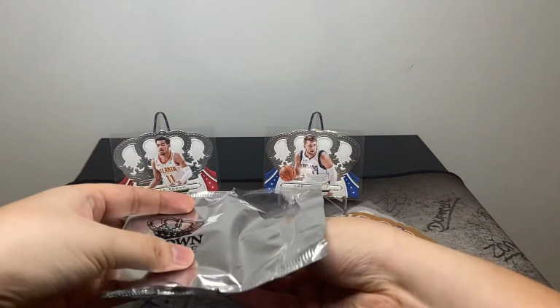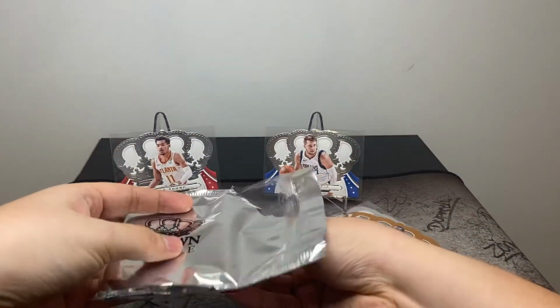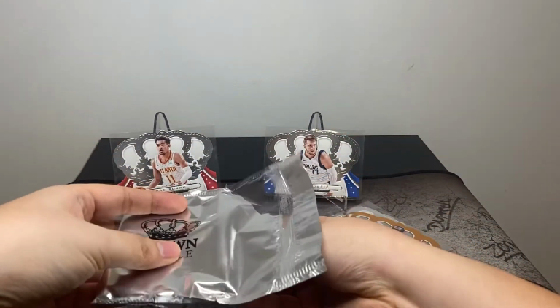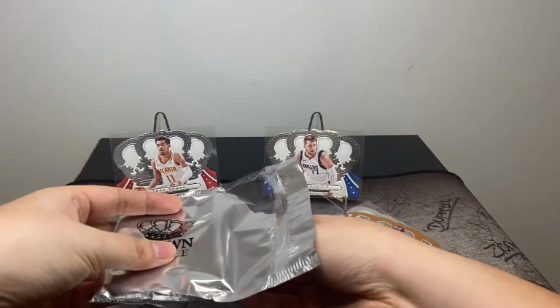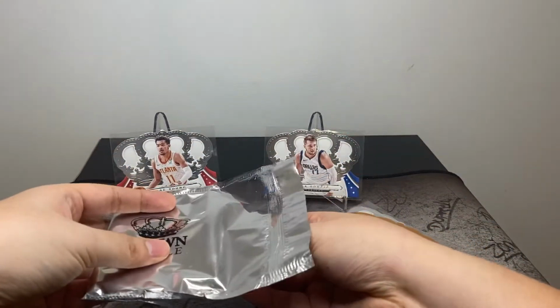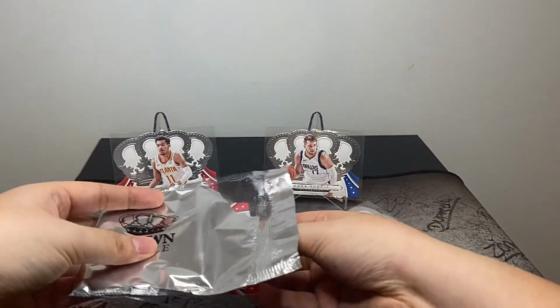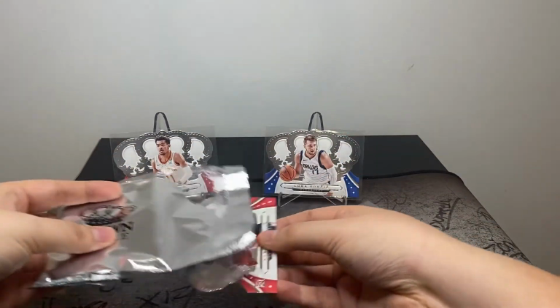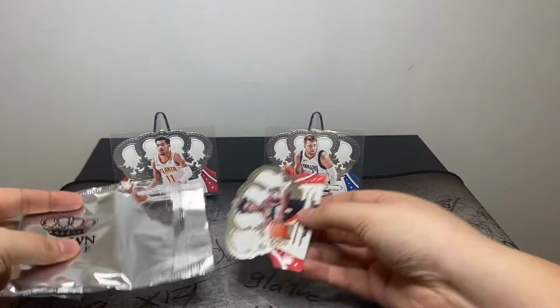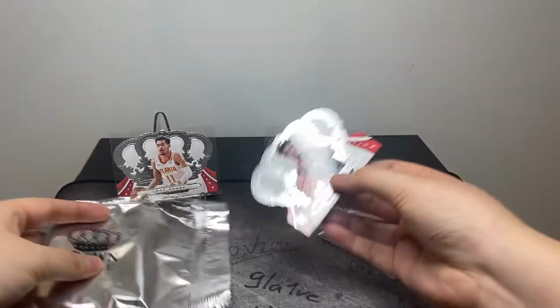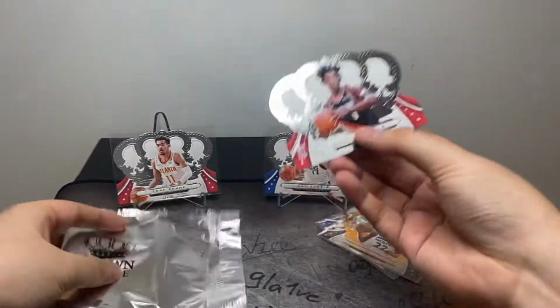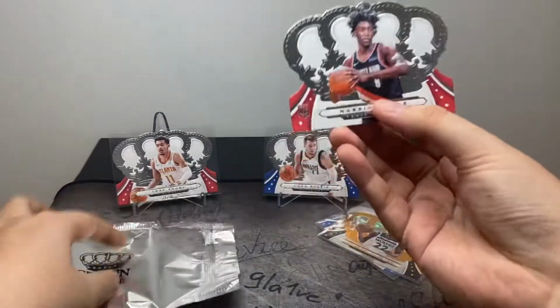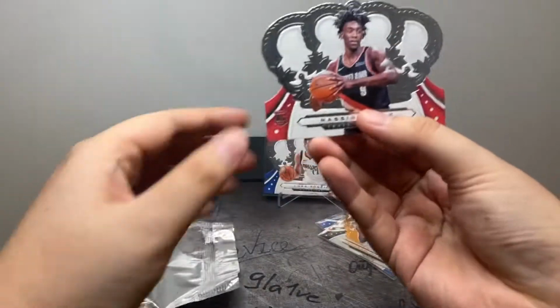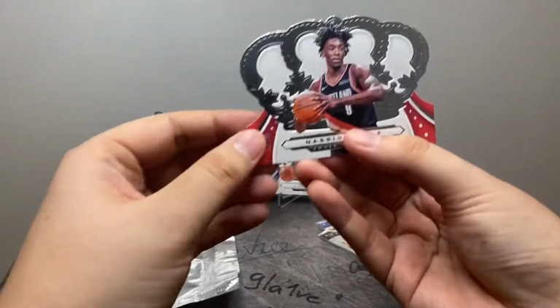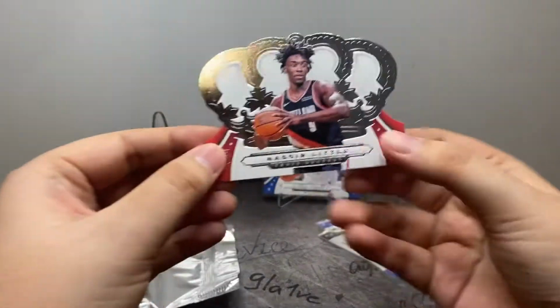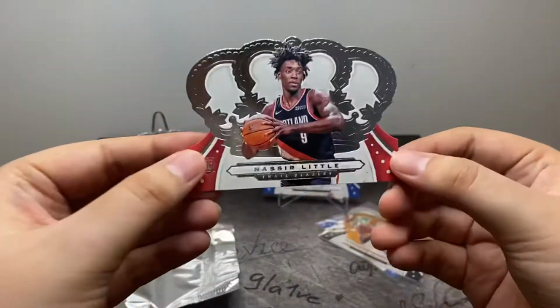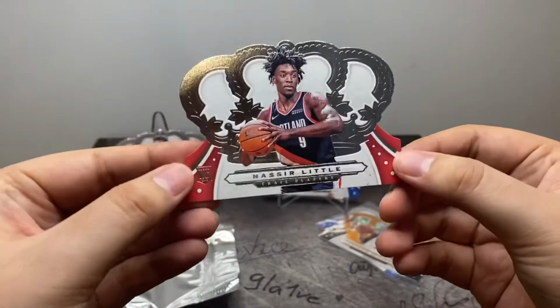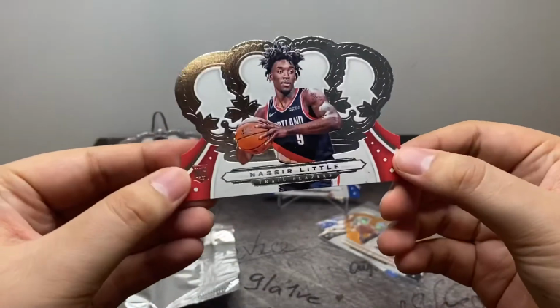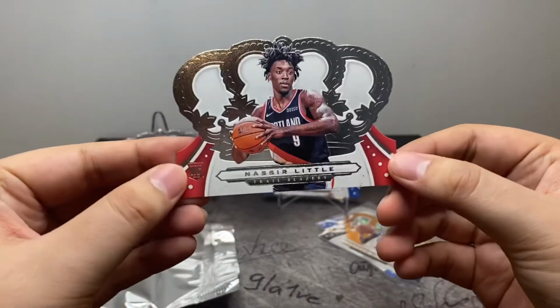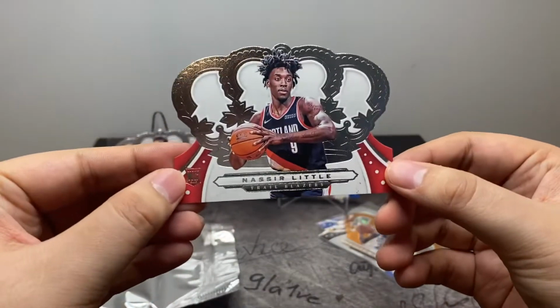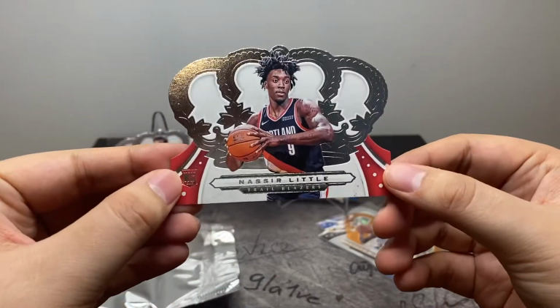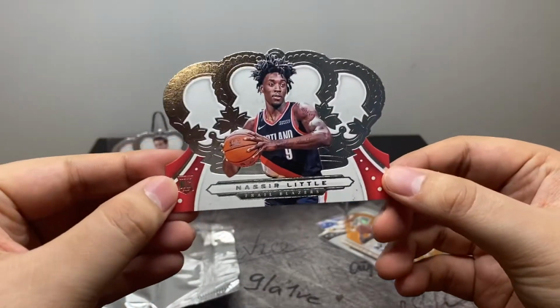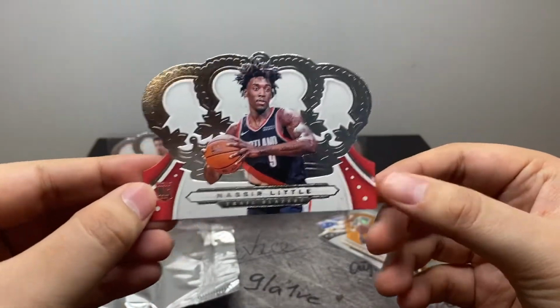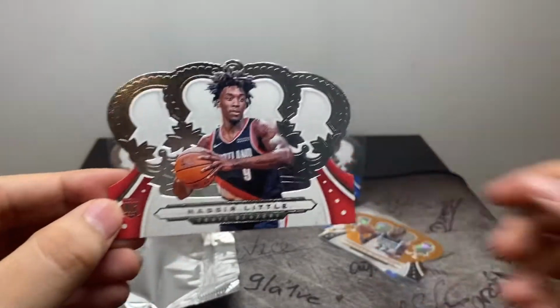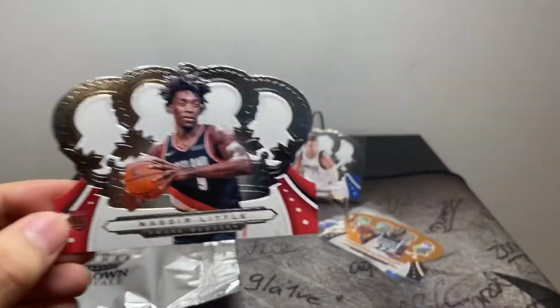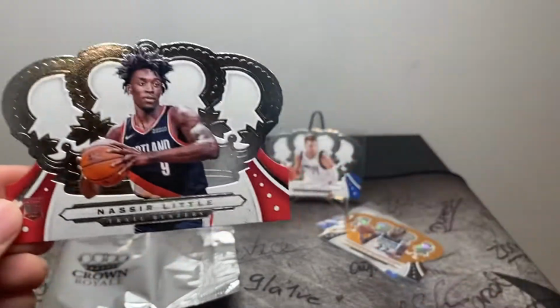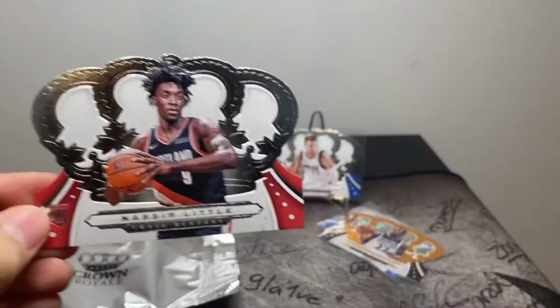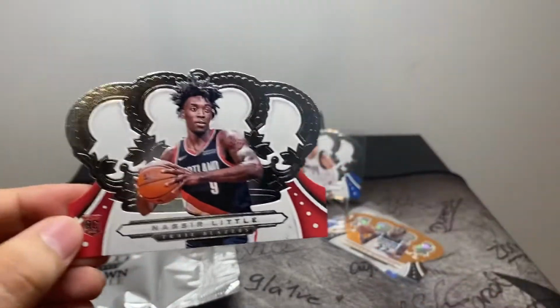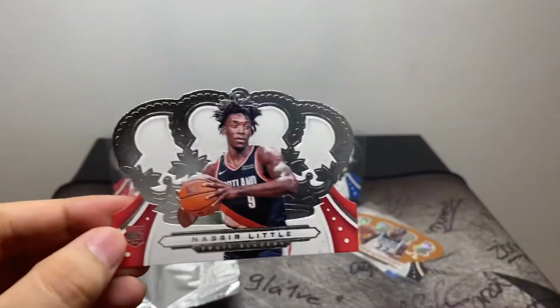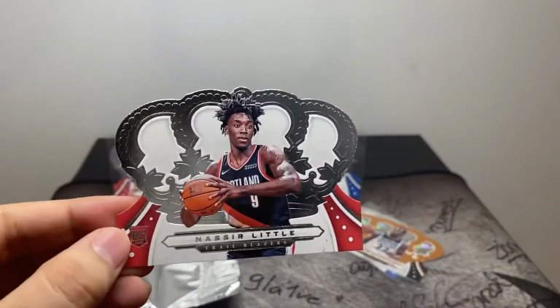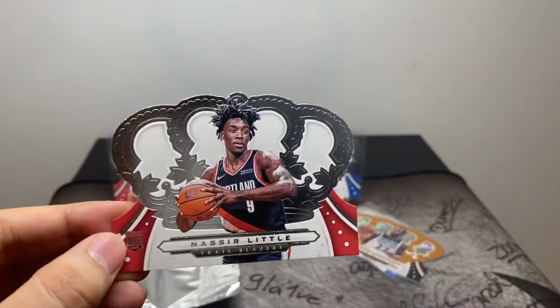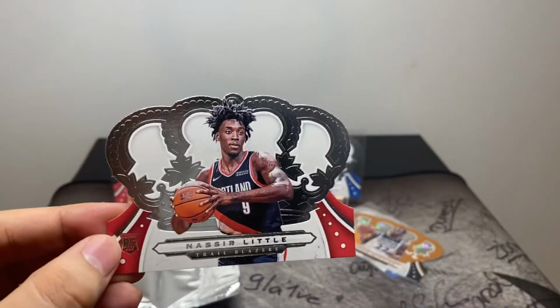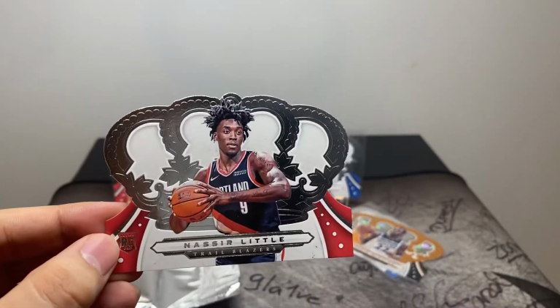Should be another base card — Nassir Little. First rookie we've pulled.